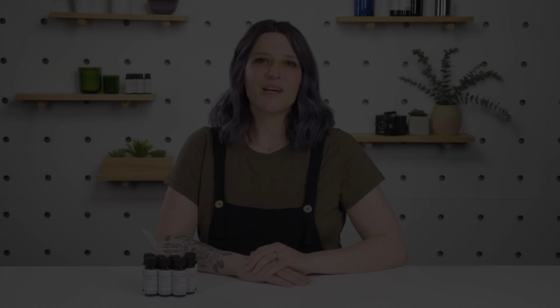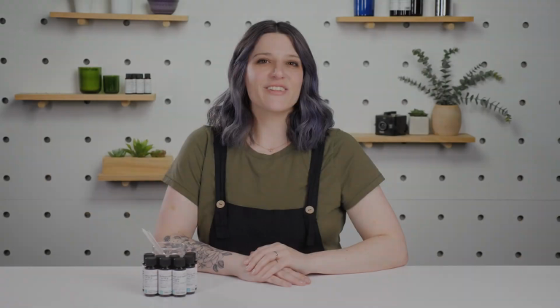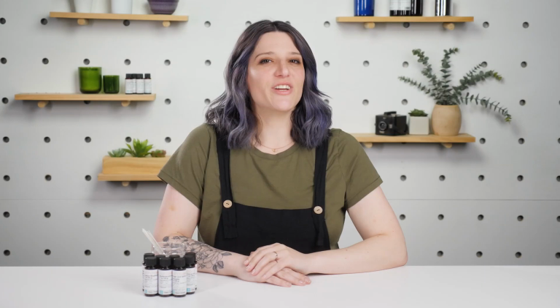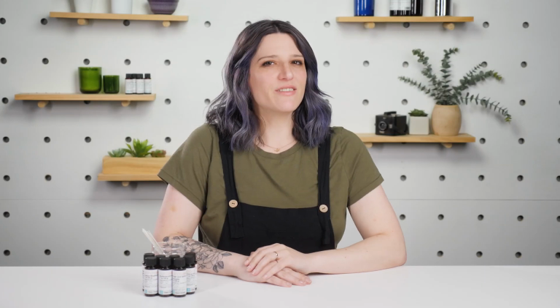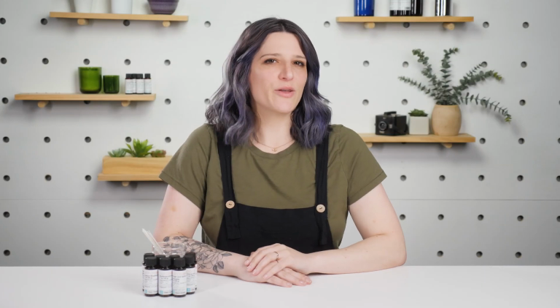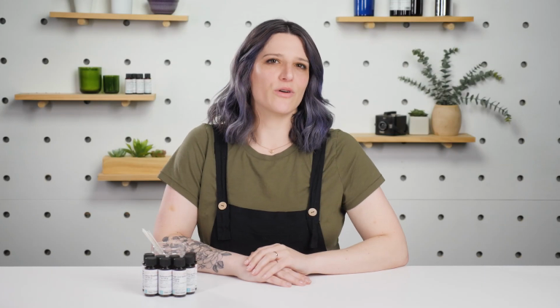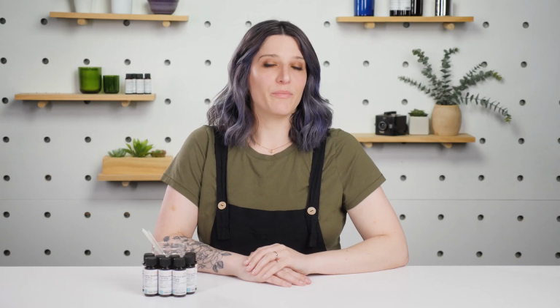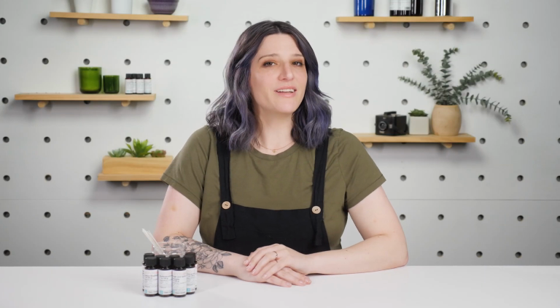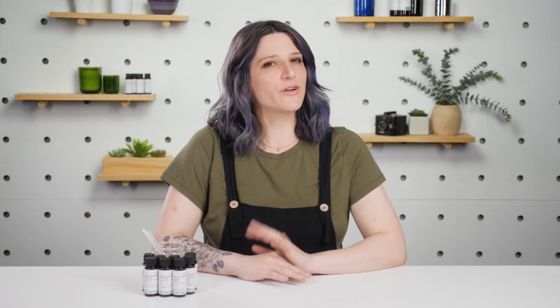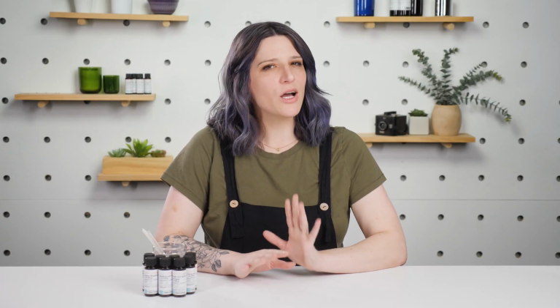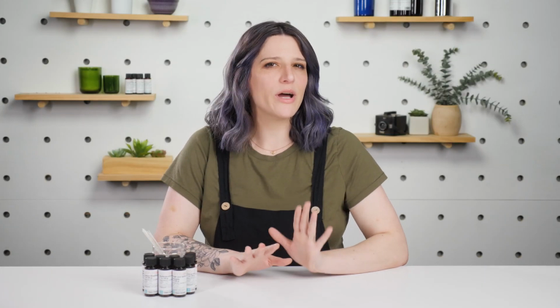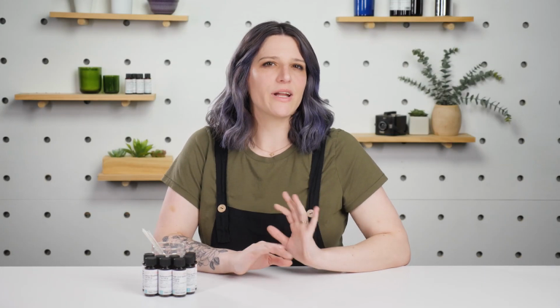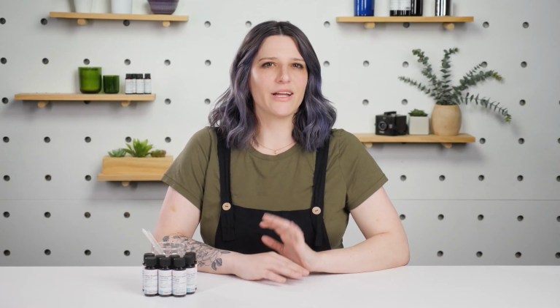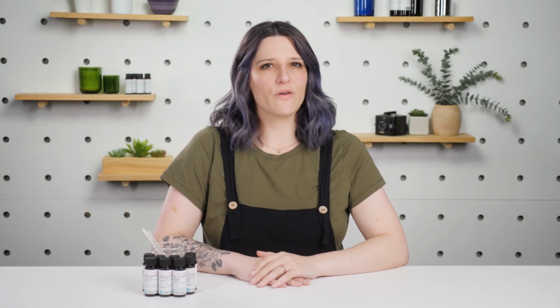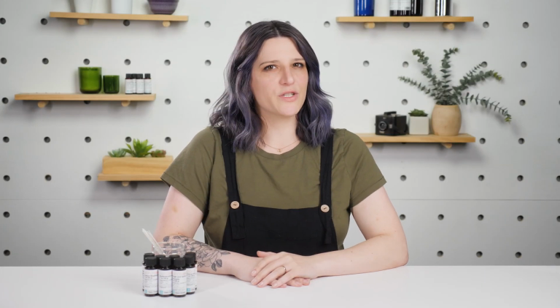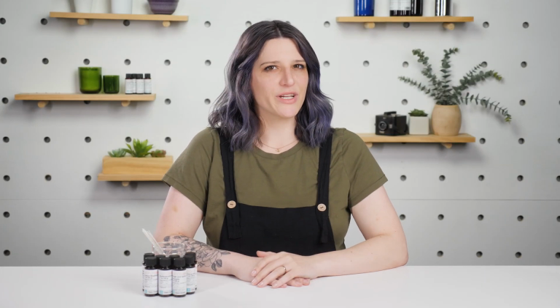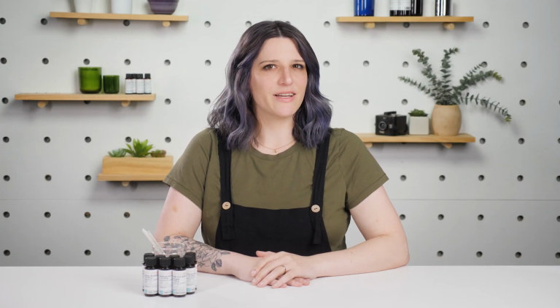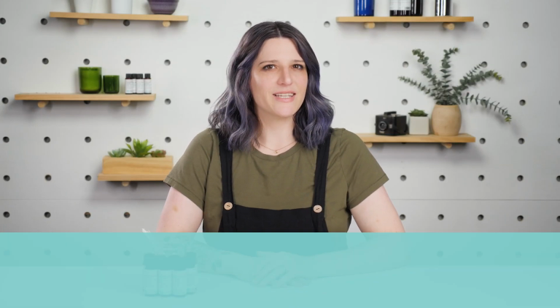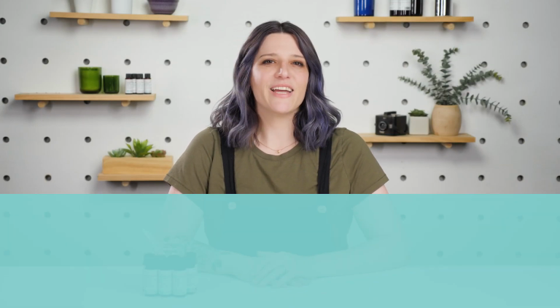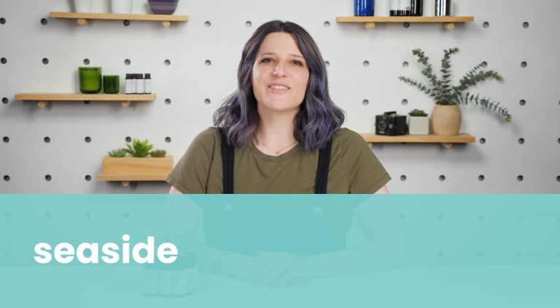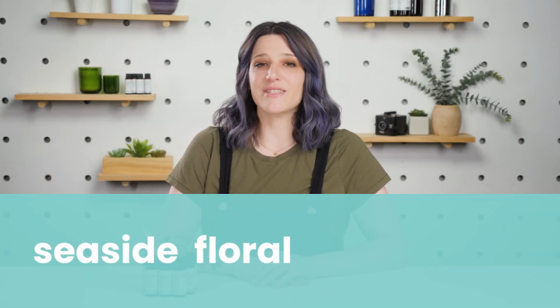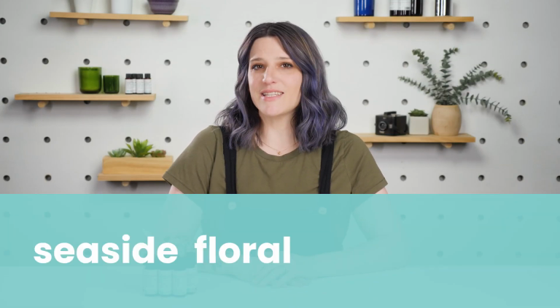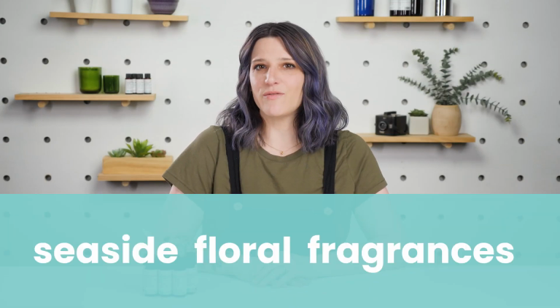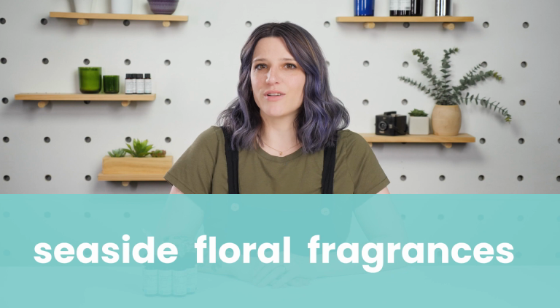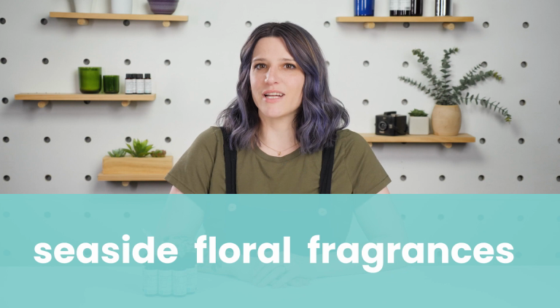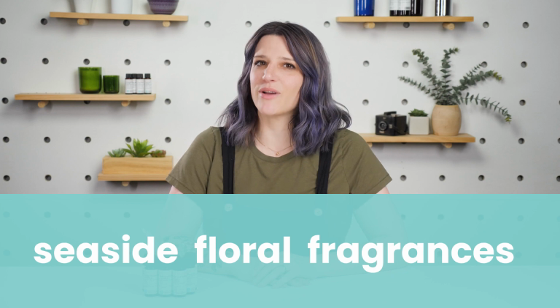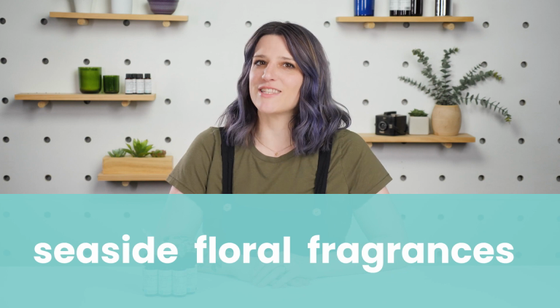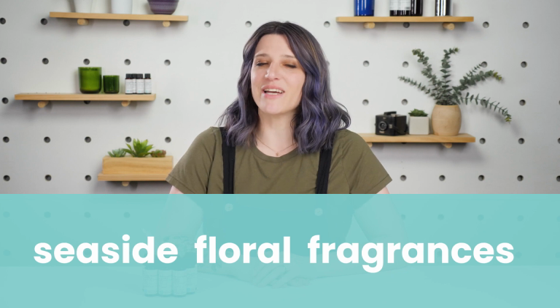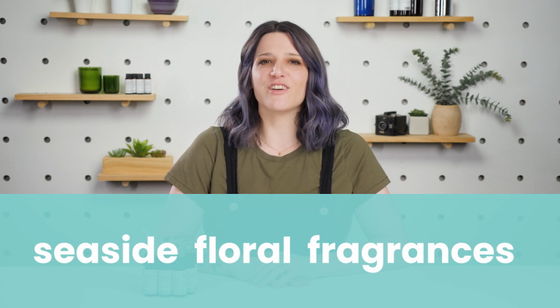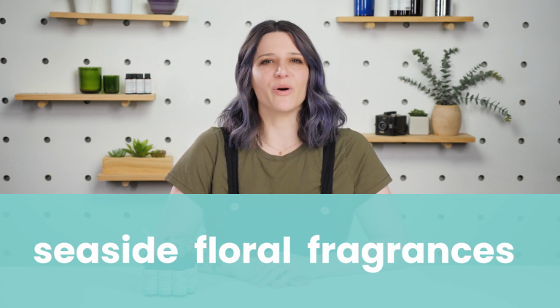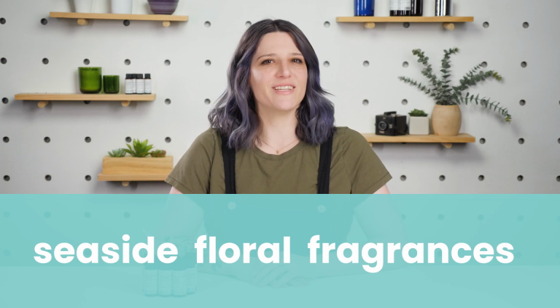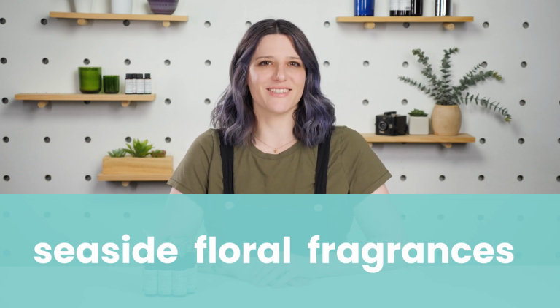Summer is just around the corner, but if you're not quite ready to let go of those spring scents, here are some seaside florals that showcase the best of both seasons.